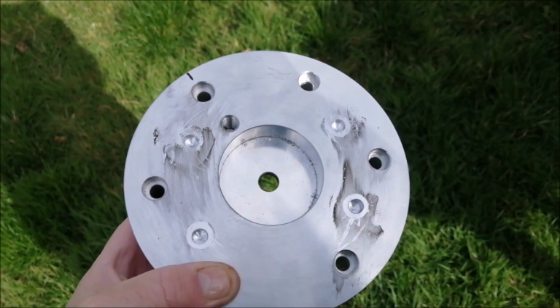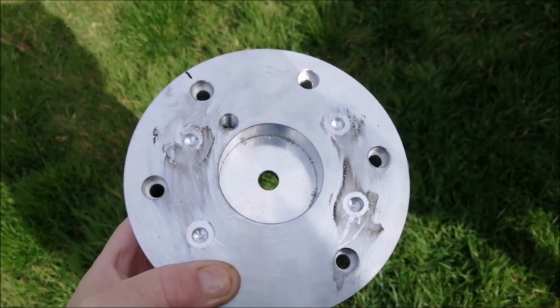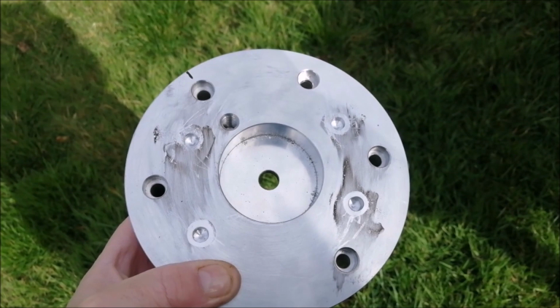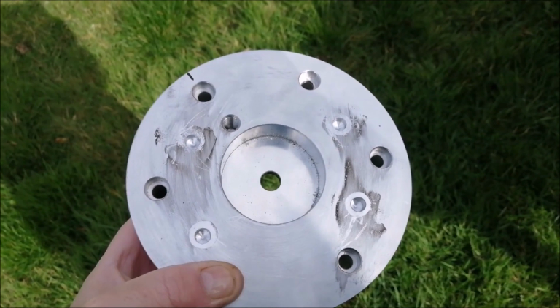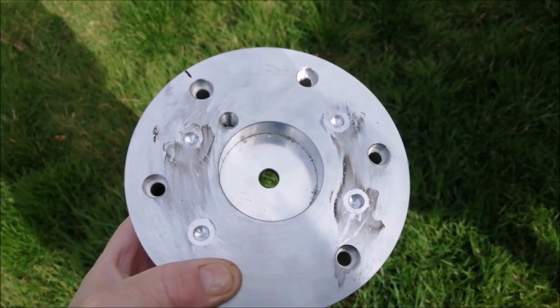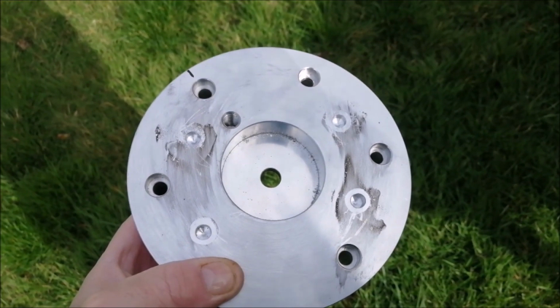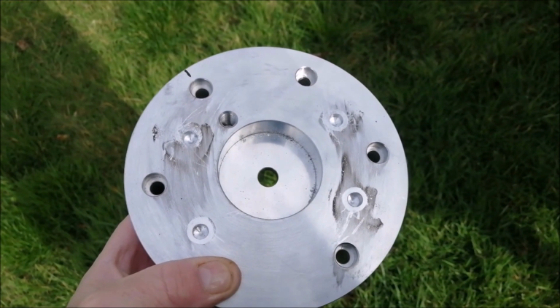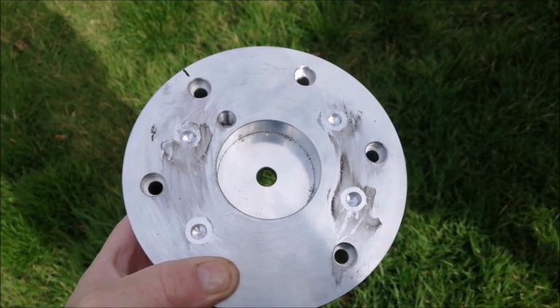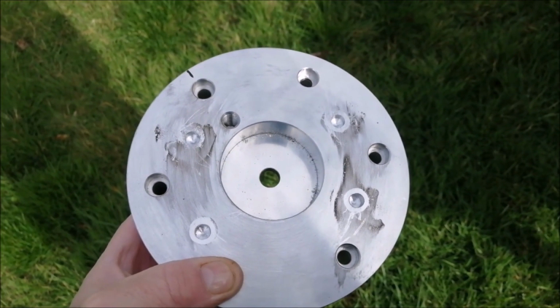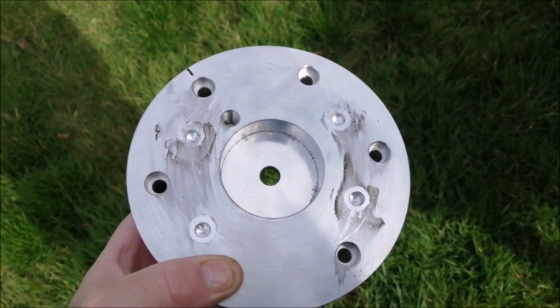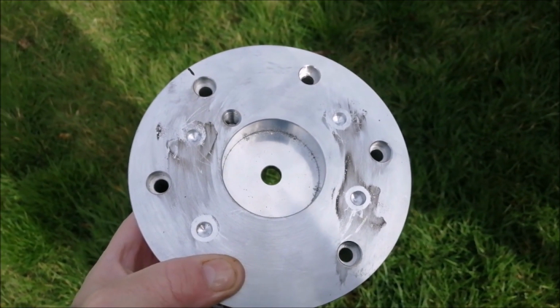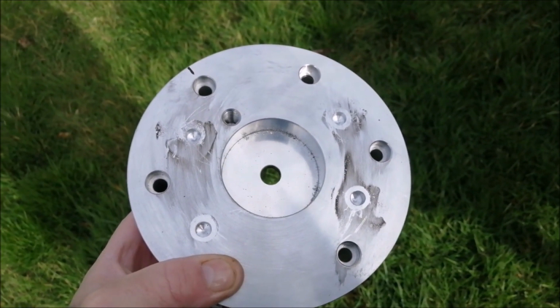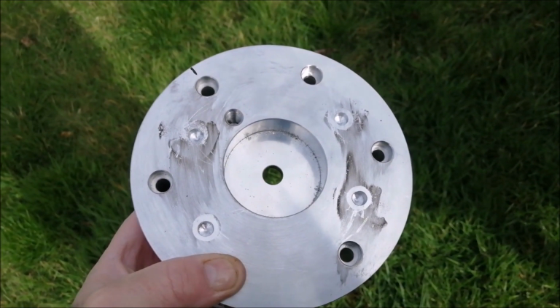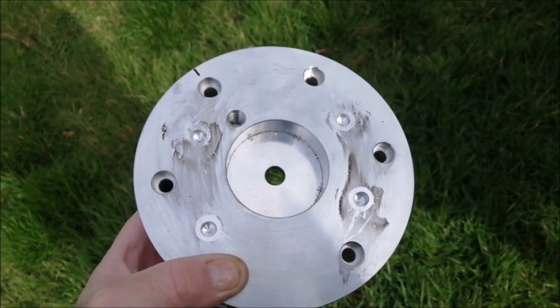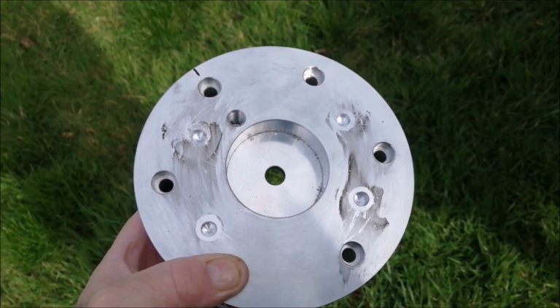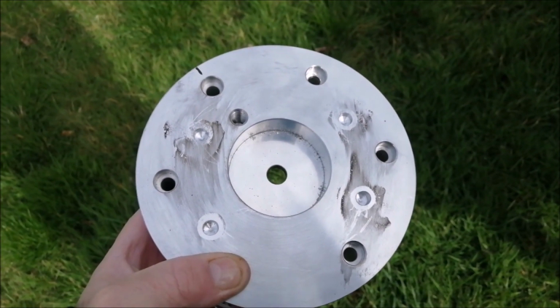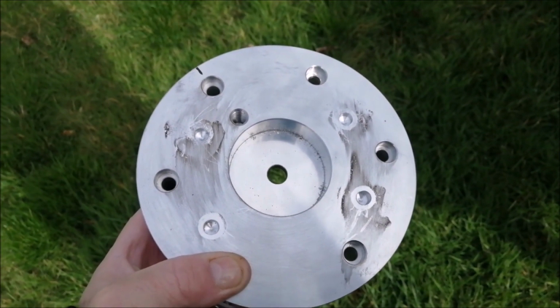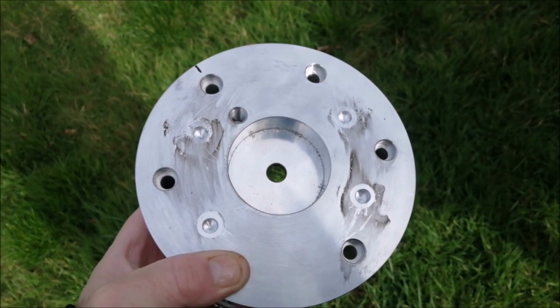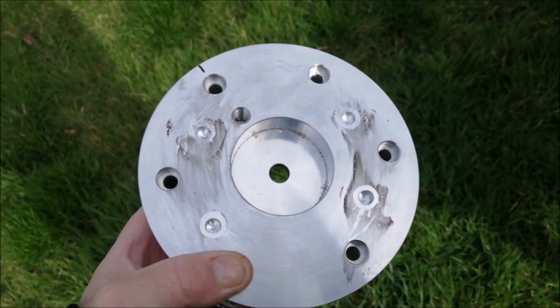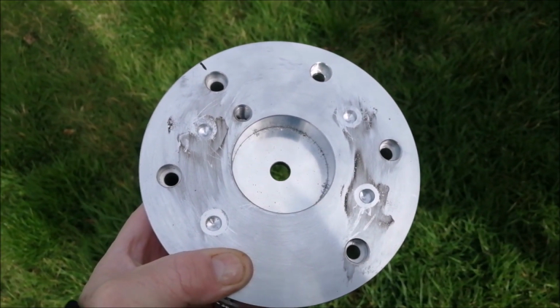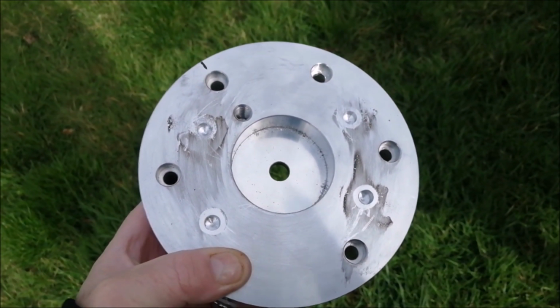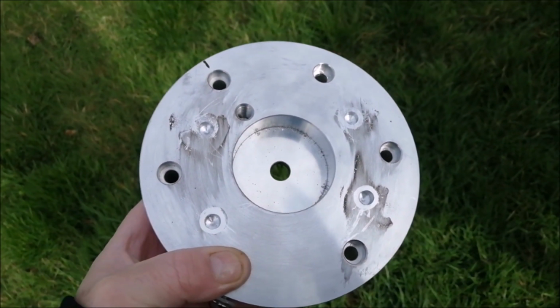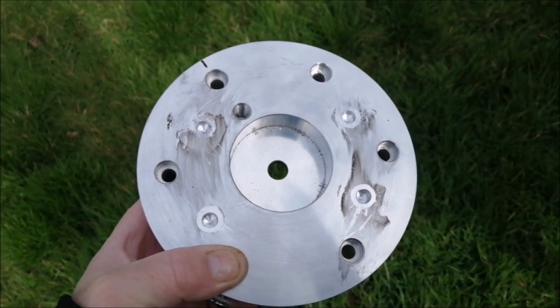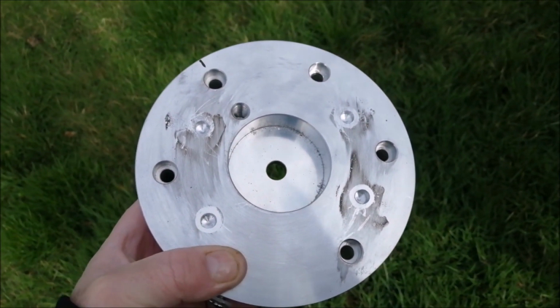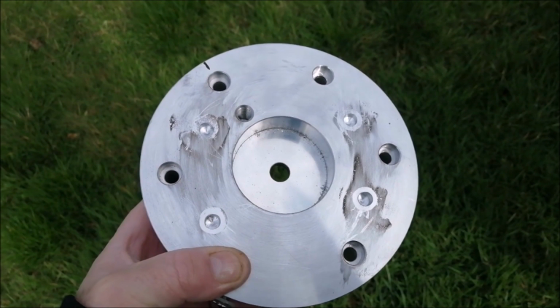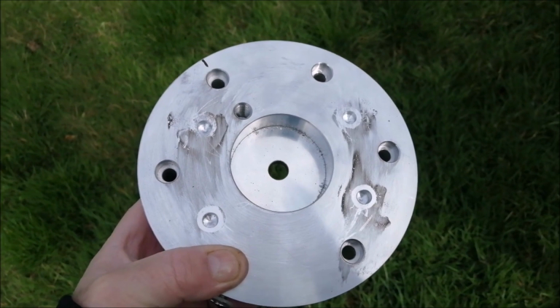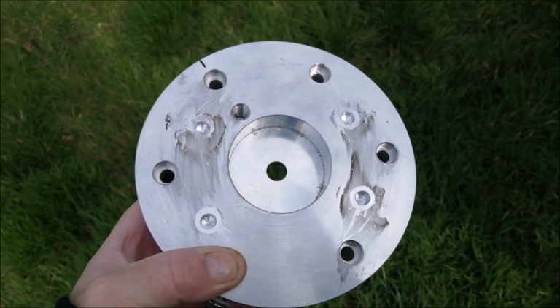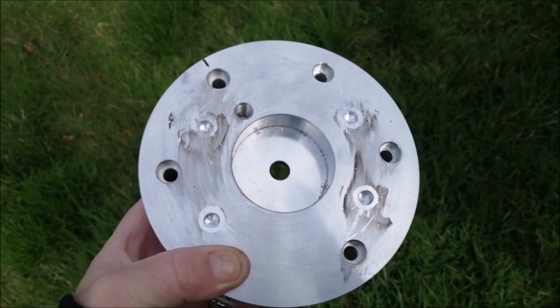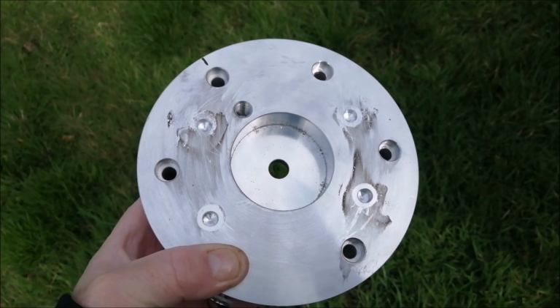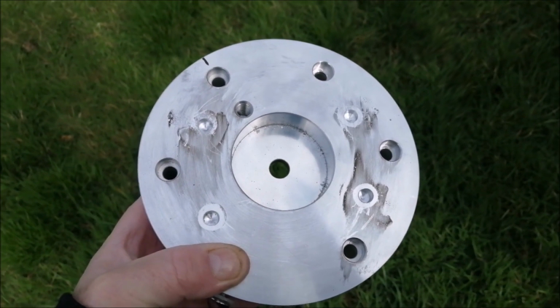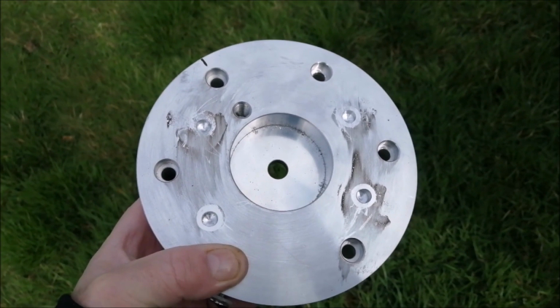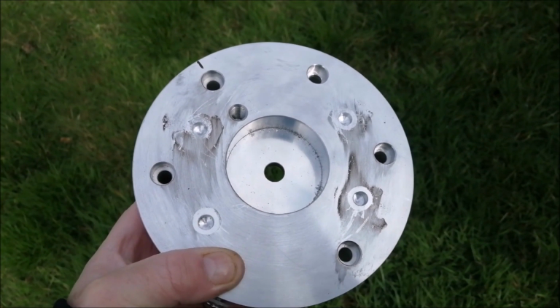By using the rechargeable drill I've just started a few pilot holes as you can see. I'm now going to drill all the way through.